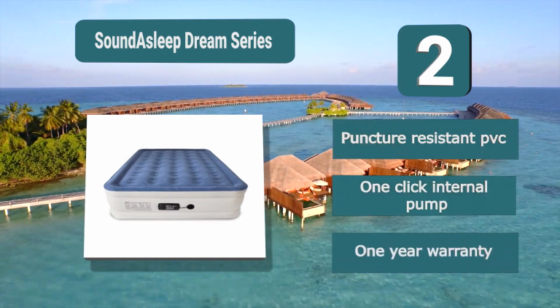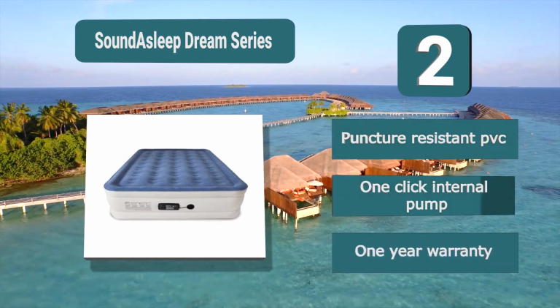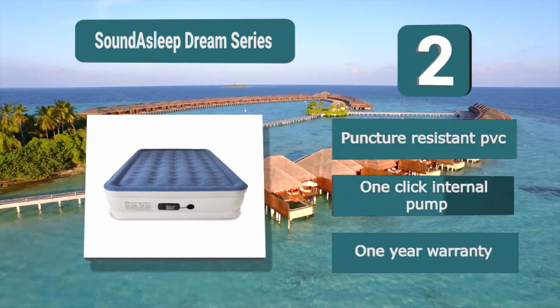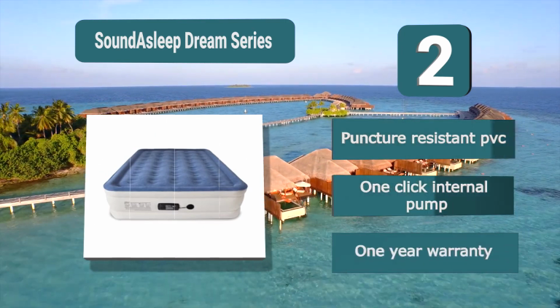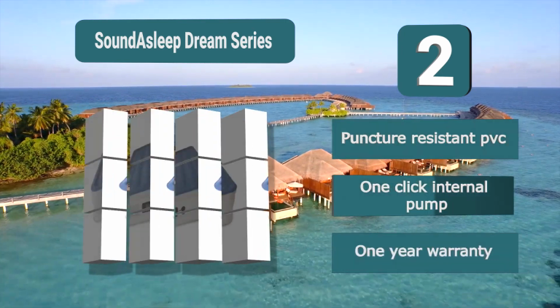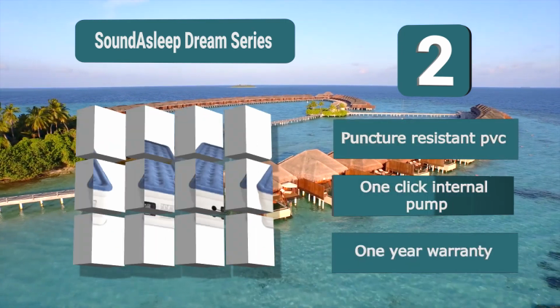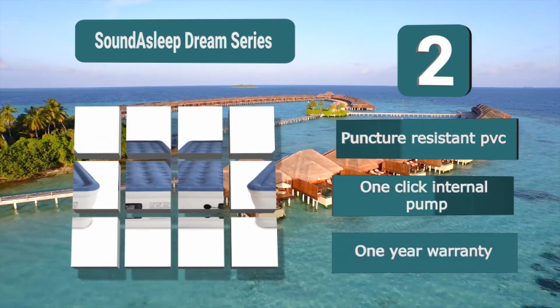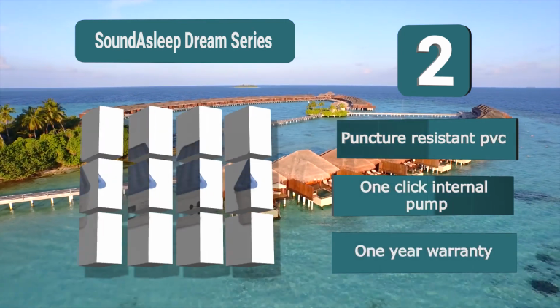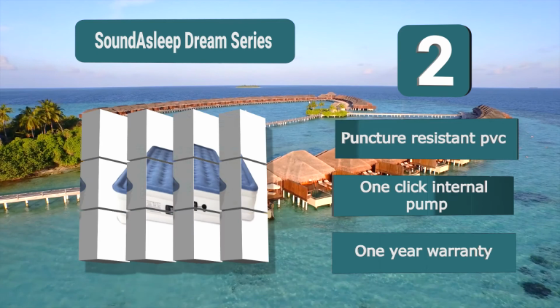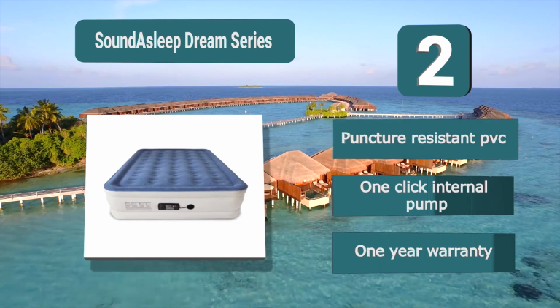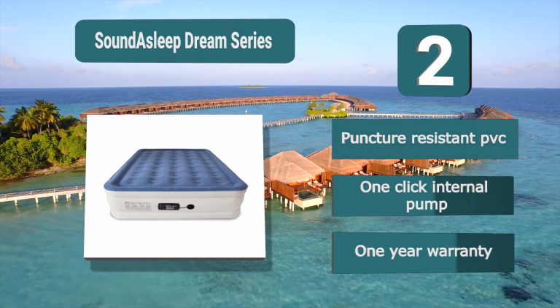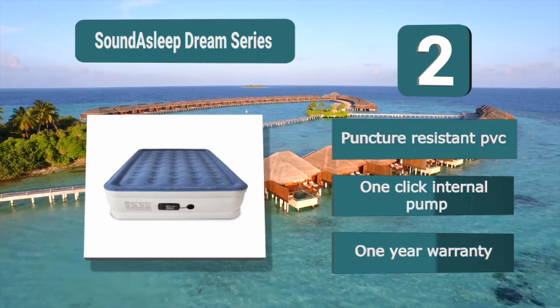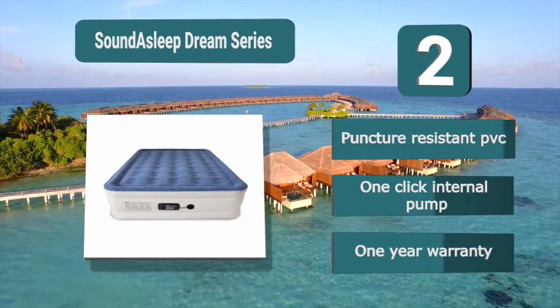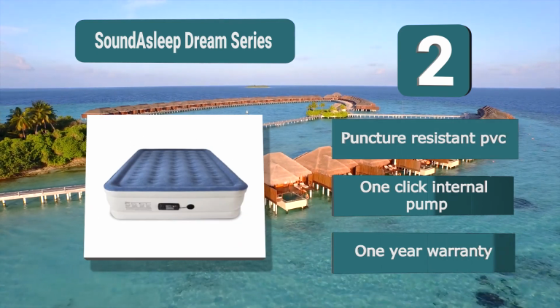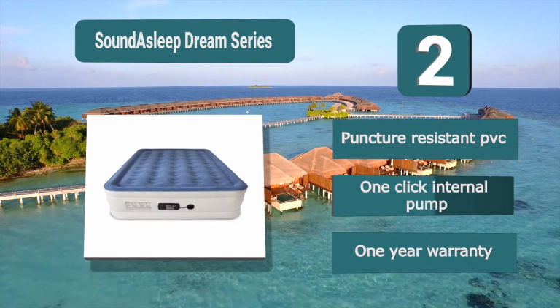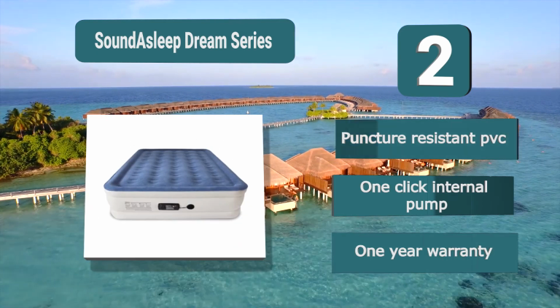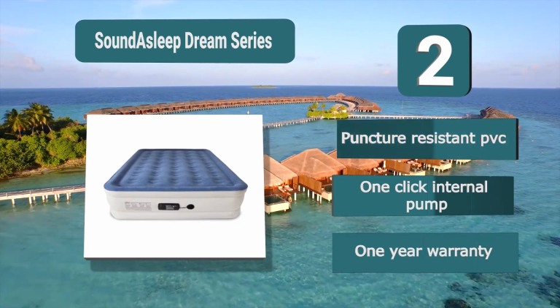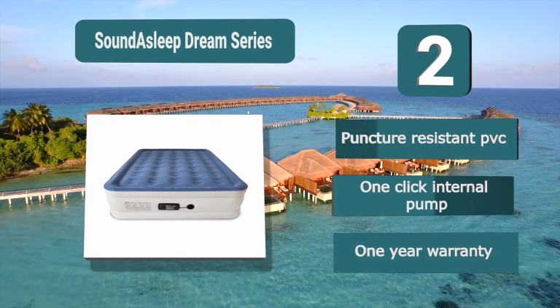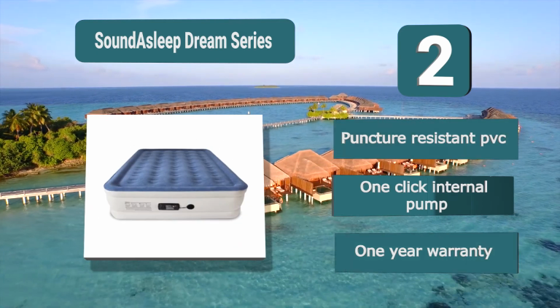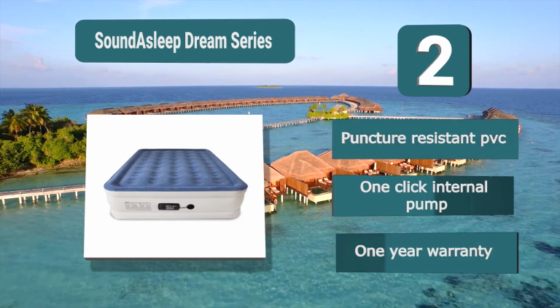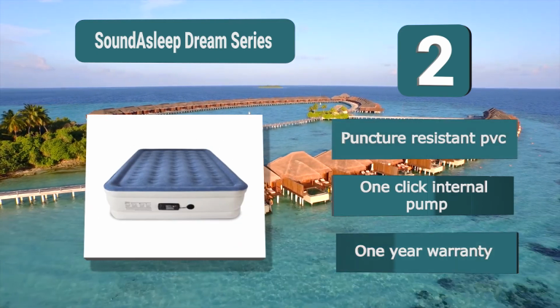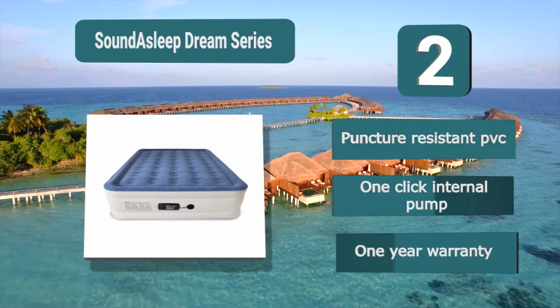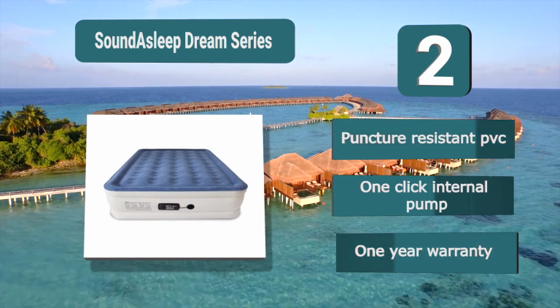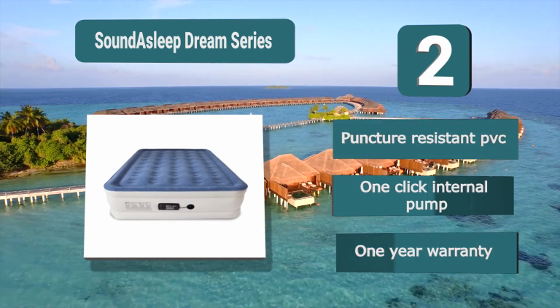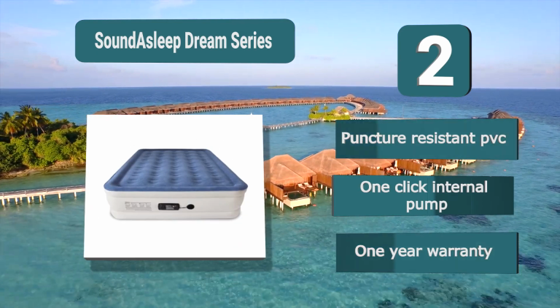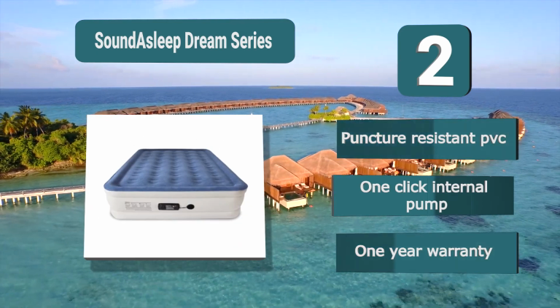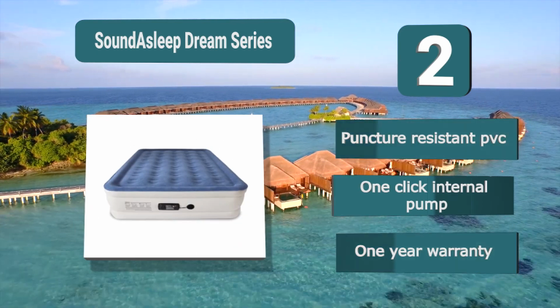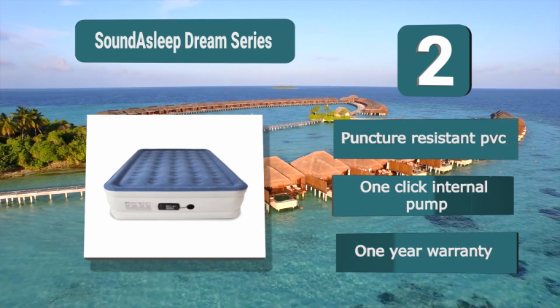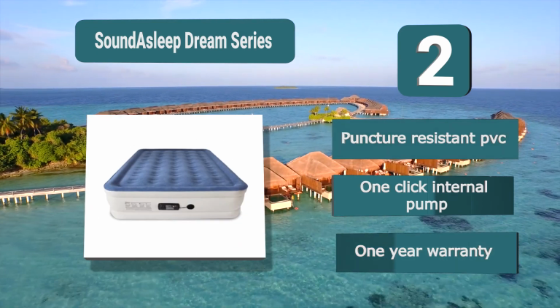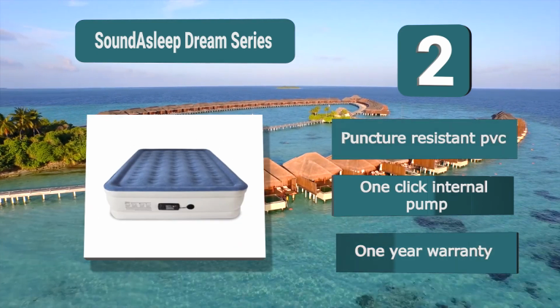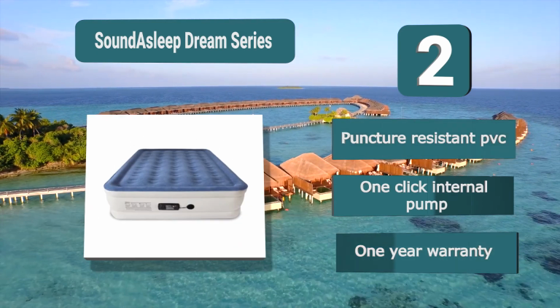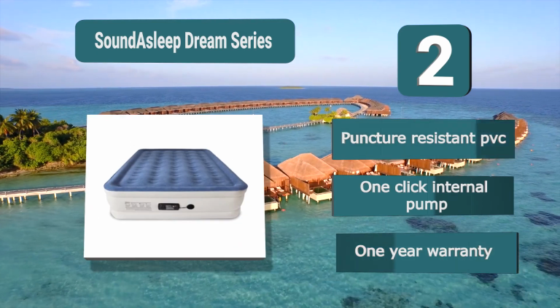Key features: Puncture Resistant PVC, One Click Internal Pump, One Year Warranty.